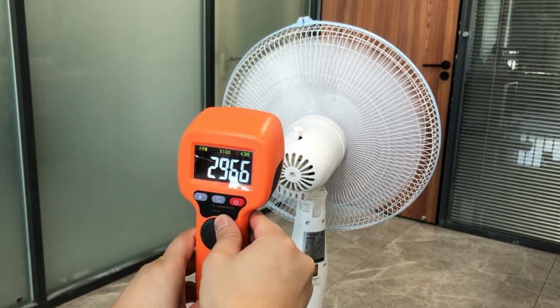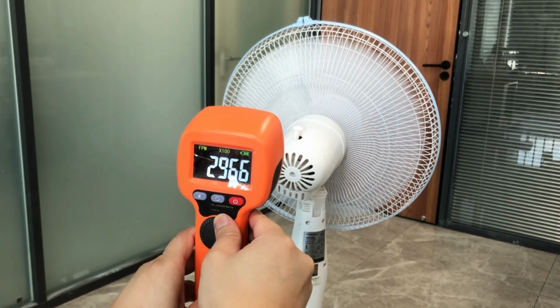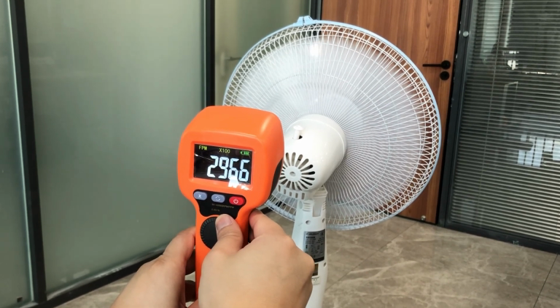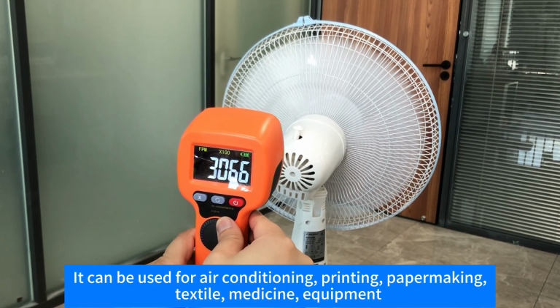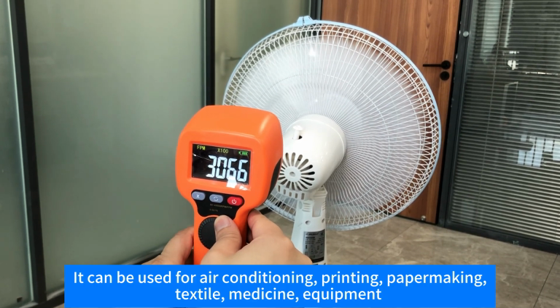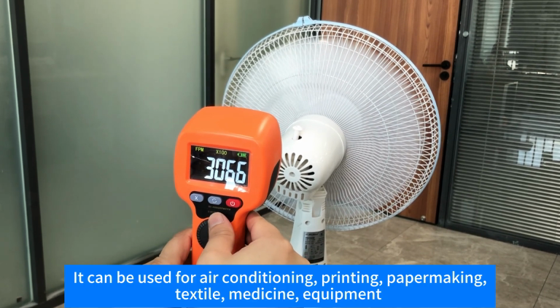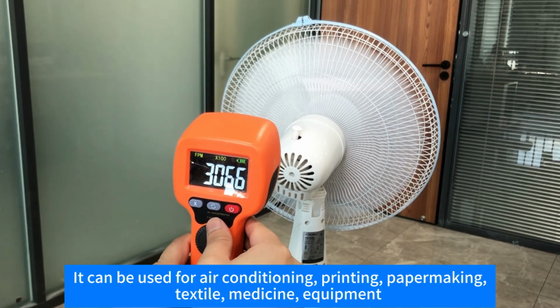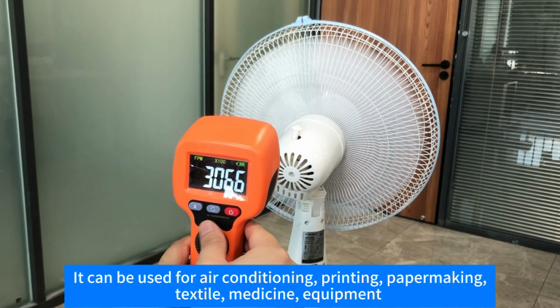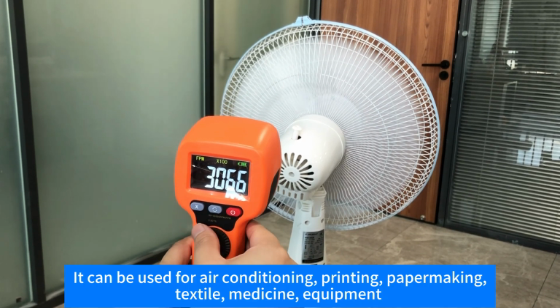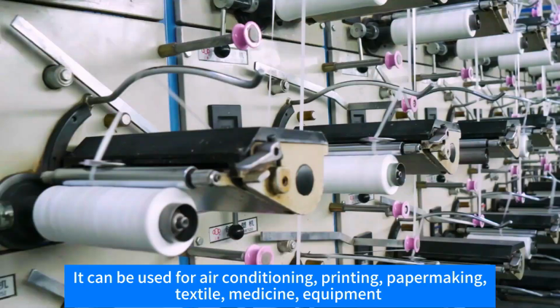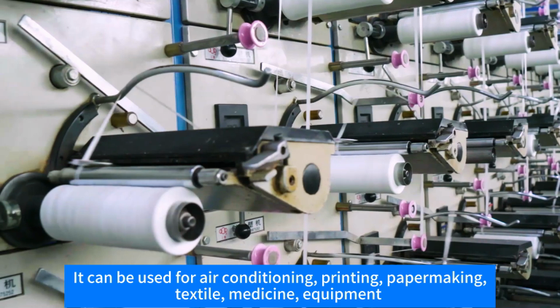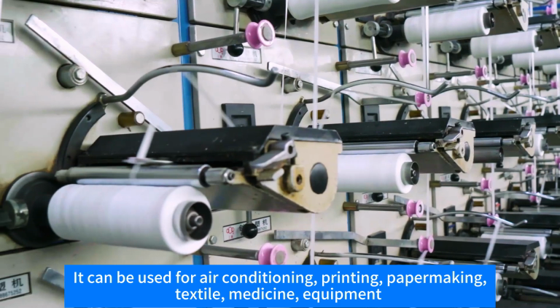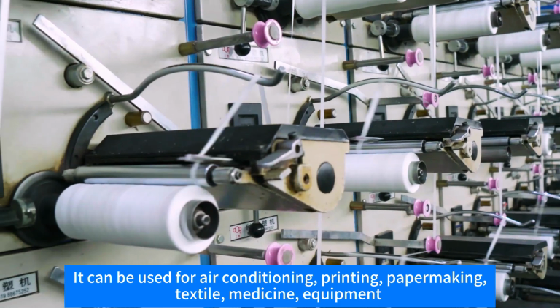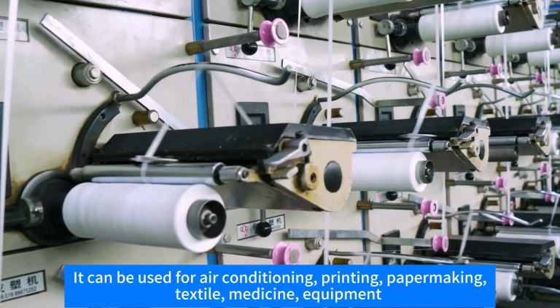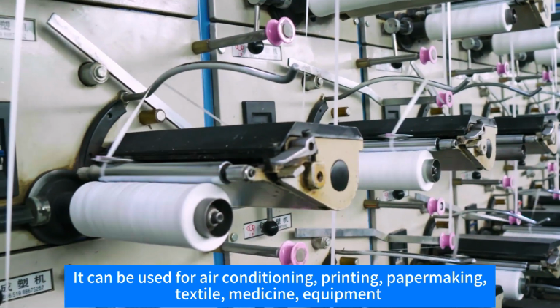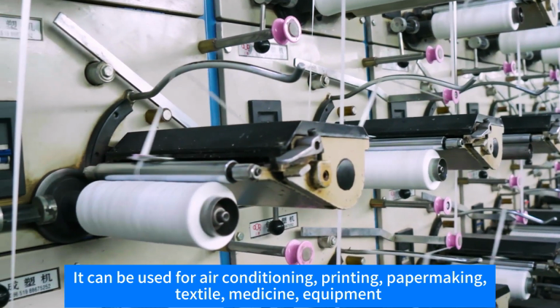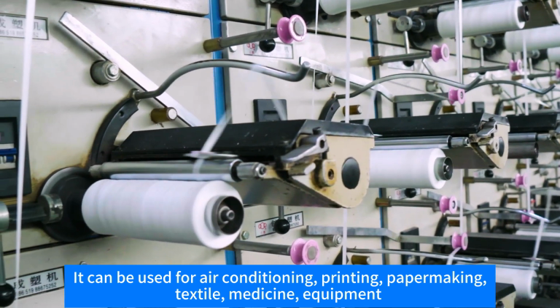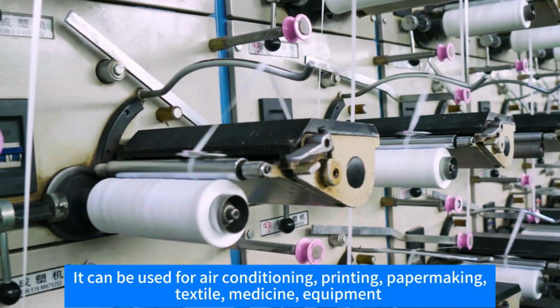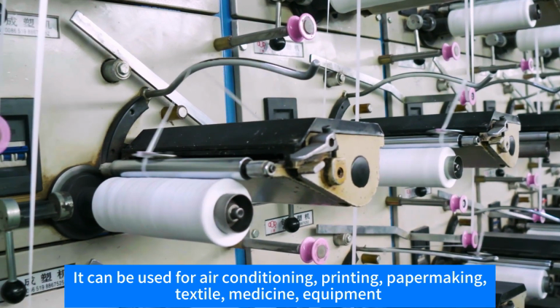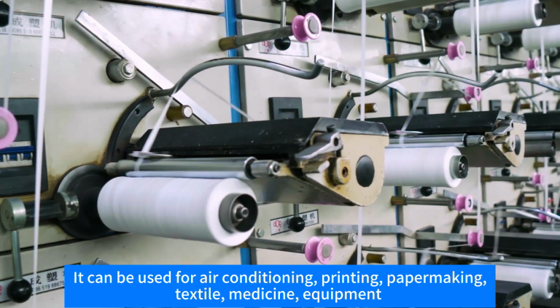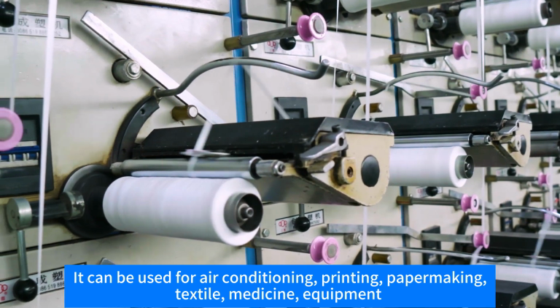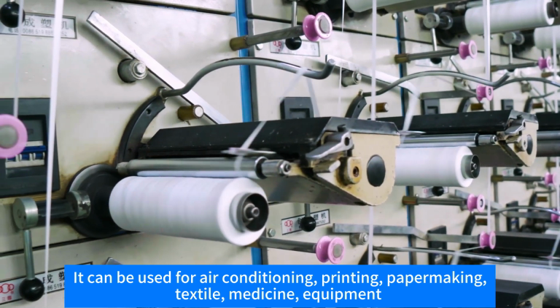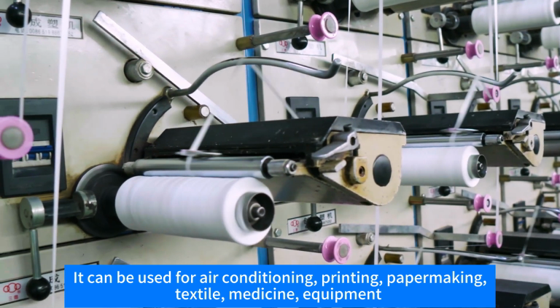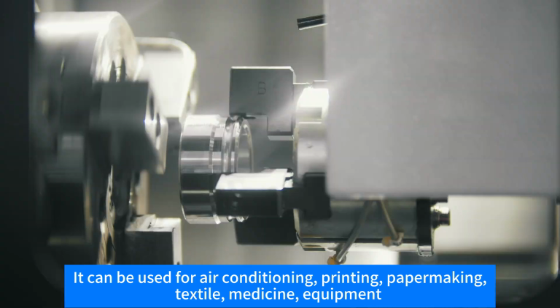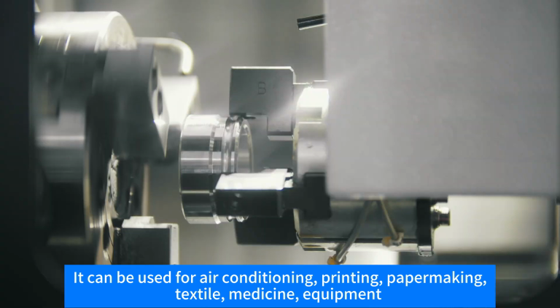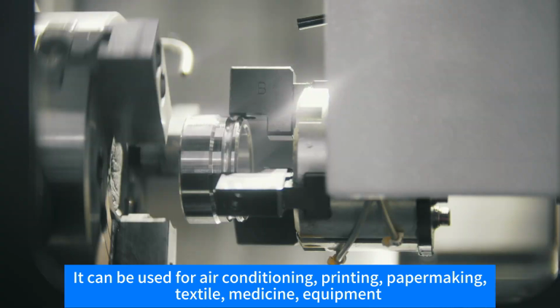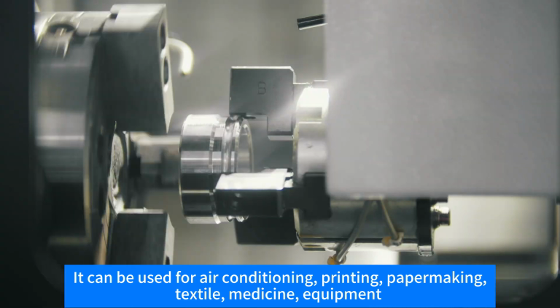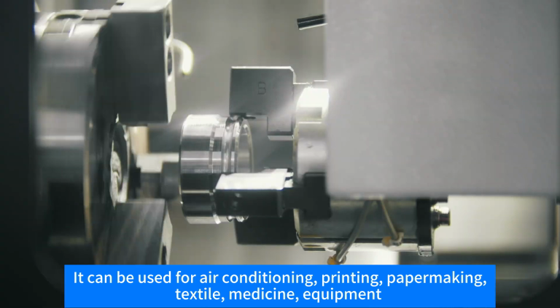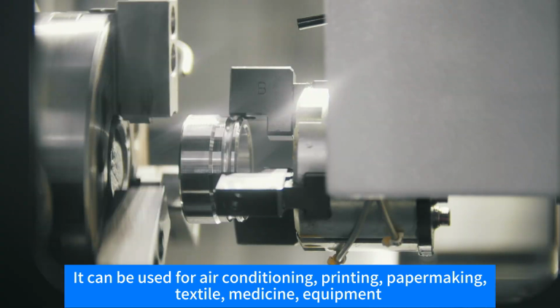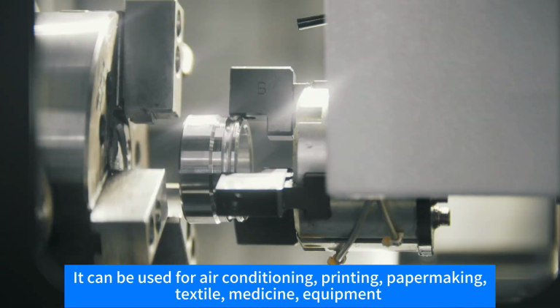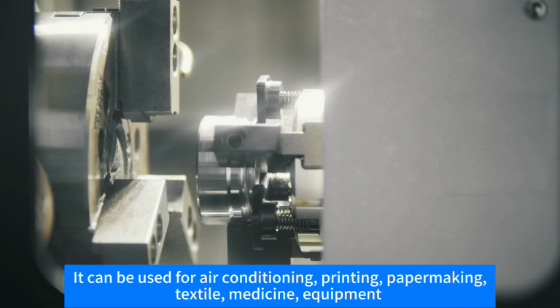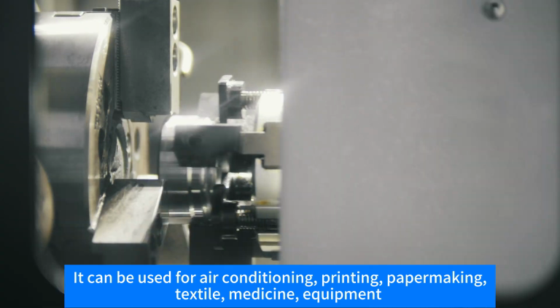It can be used for air conditioning, printing, paper making, textile, medicine, and equipment.